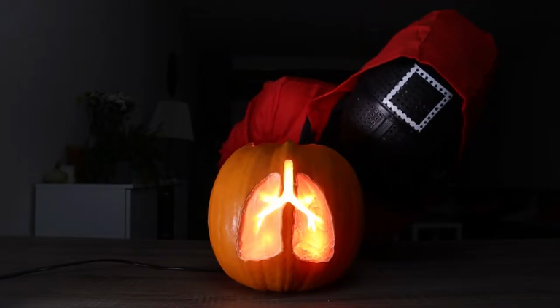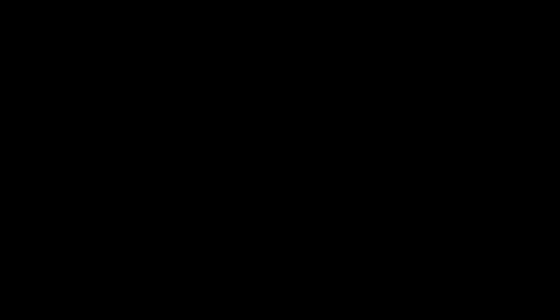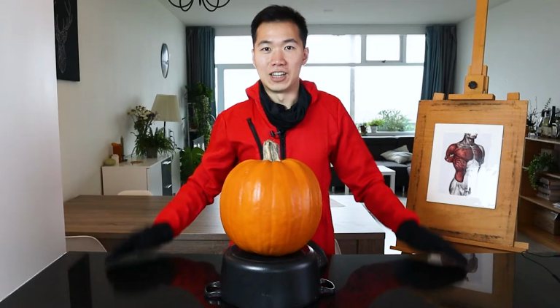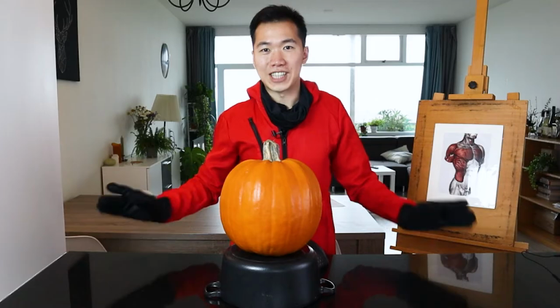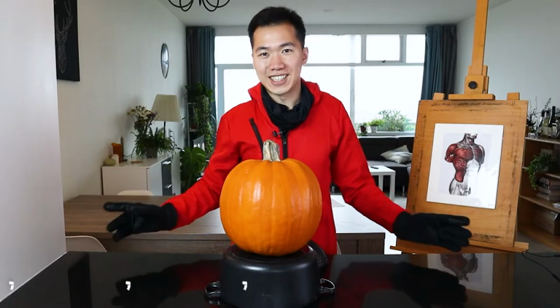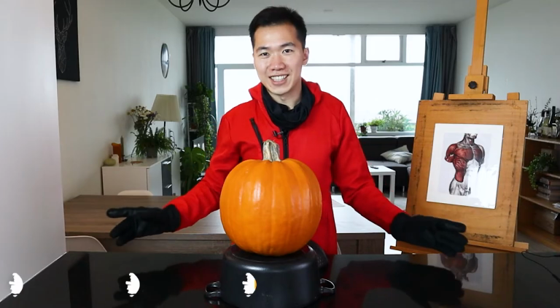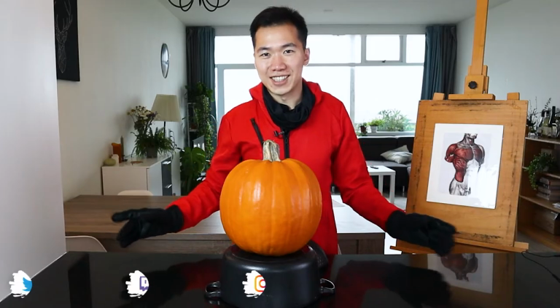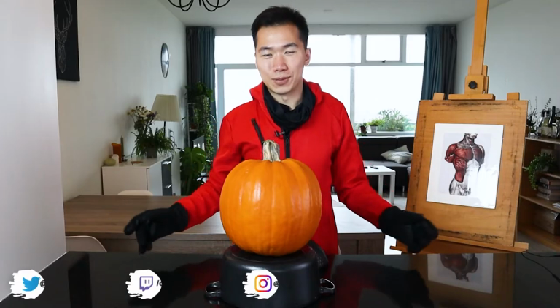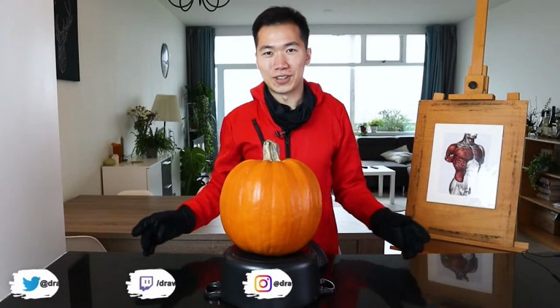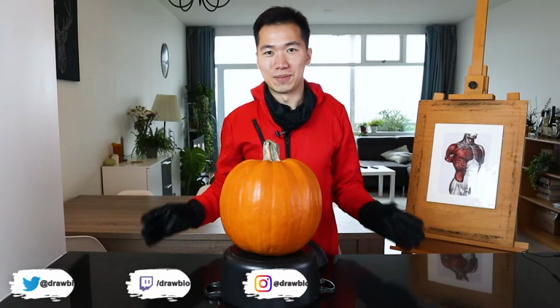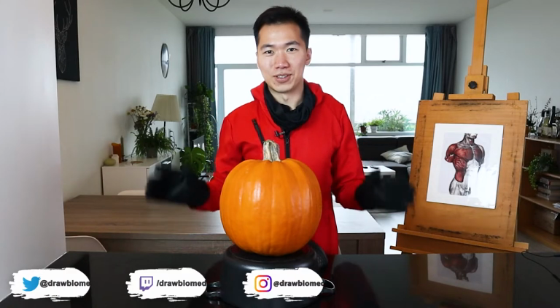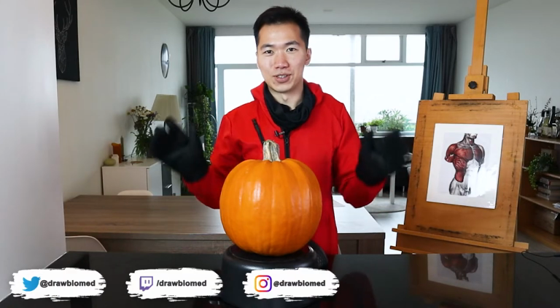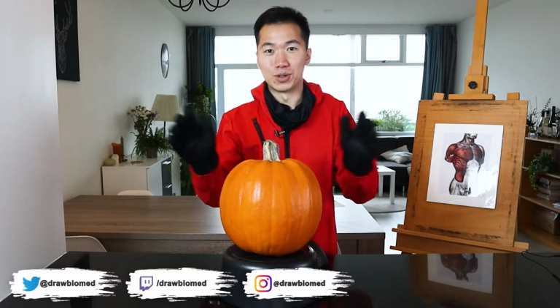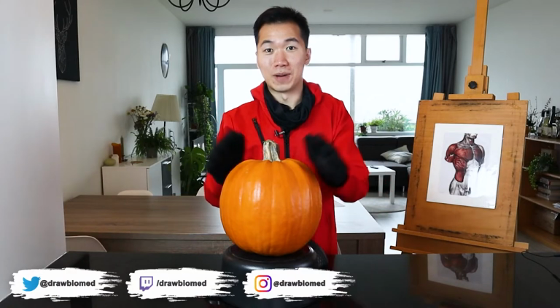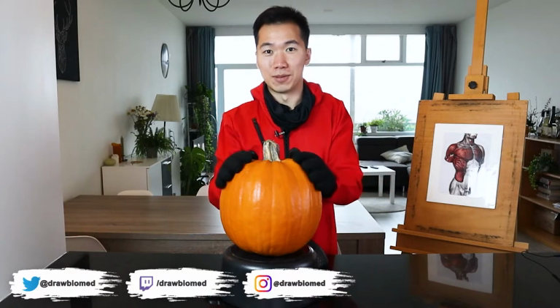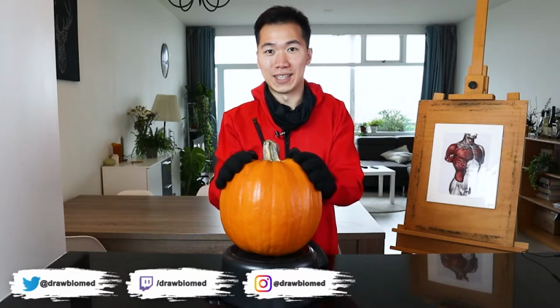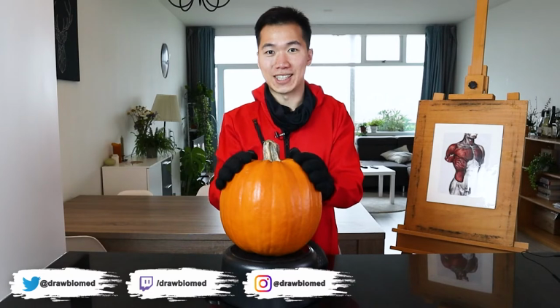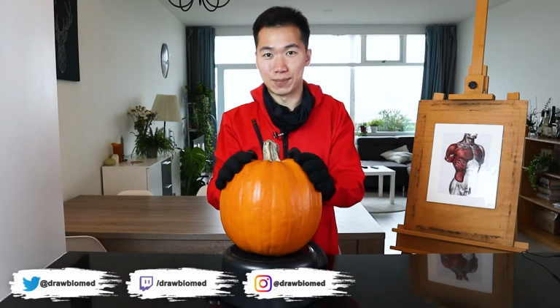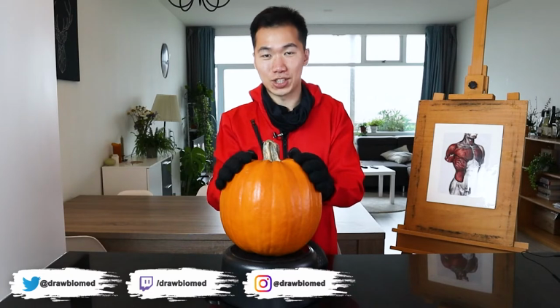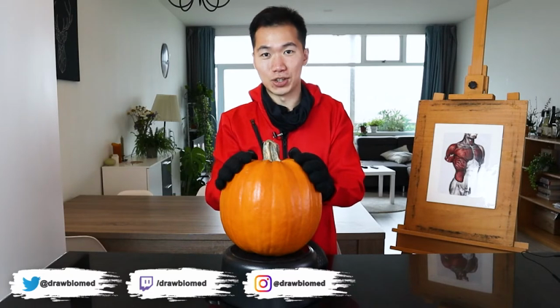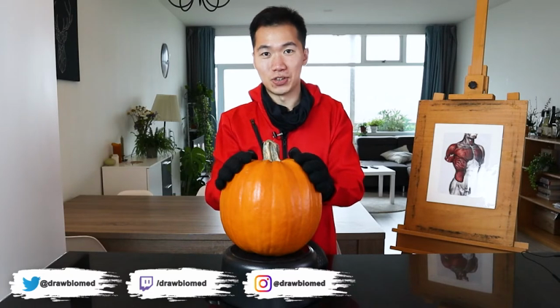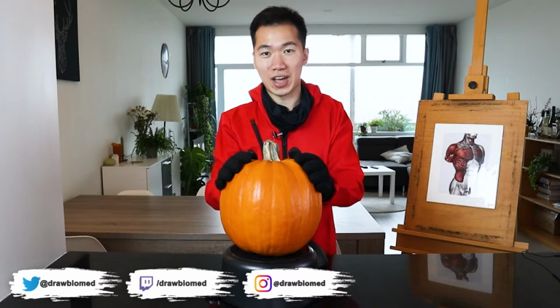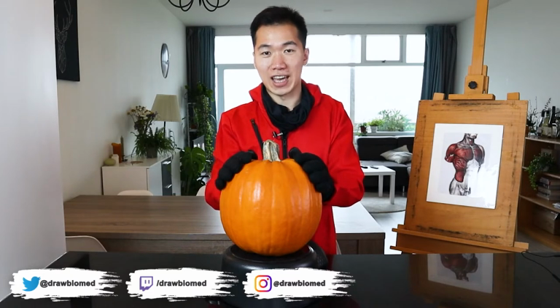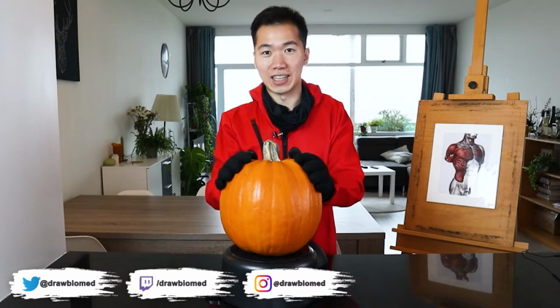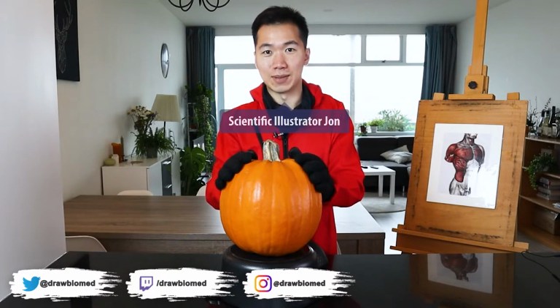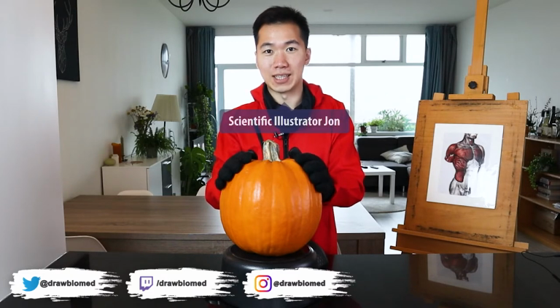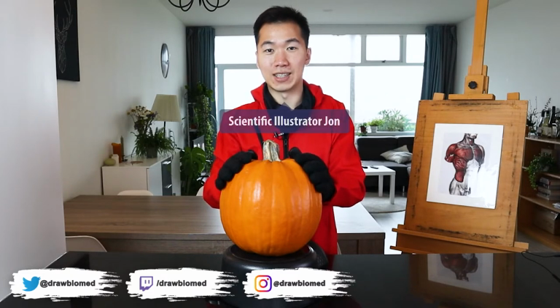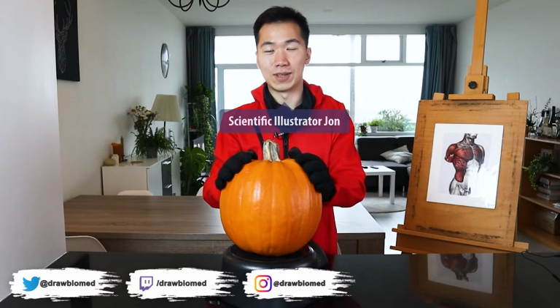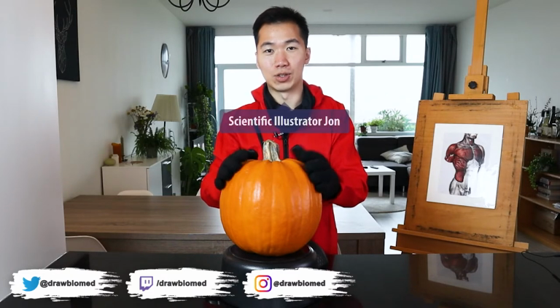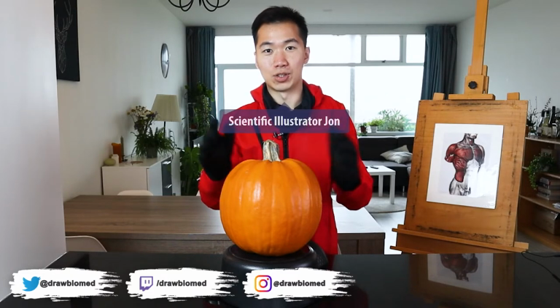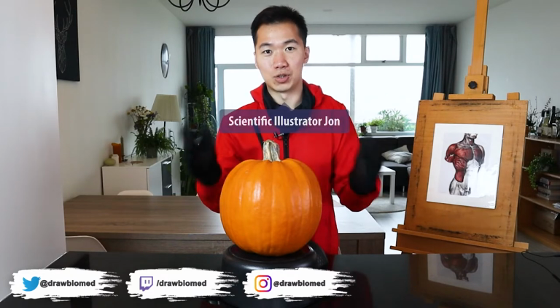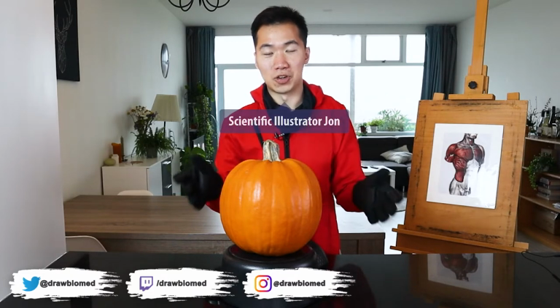Hello, scientists! Welcome to the Zhuo Valmet special, and I'm scientific illustrator Zhong.